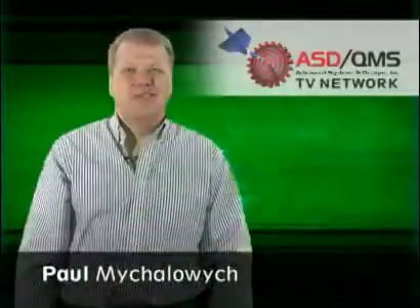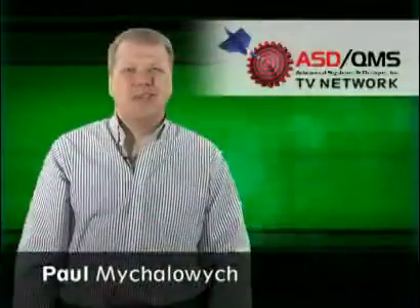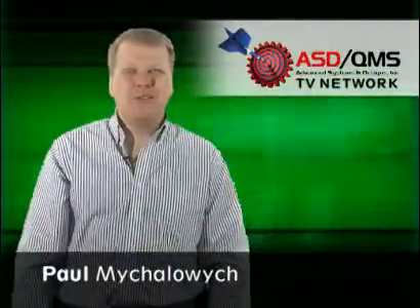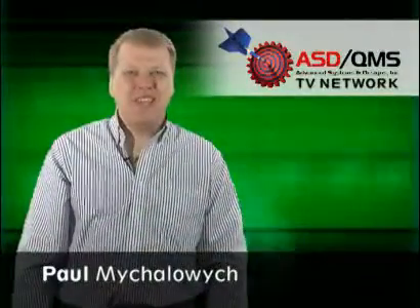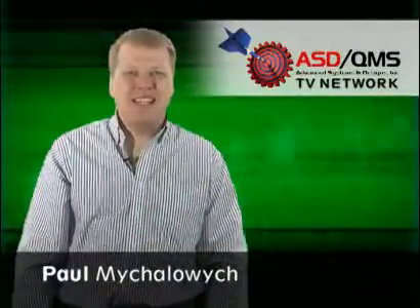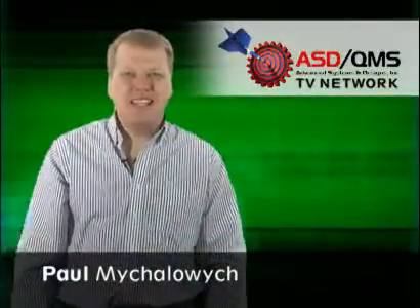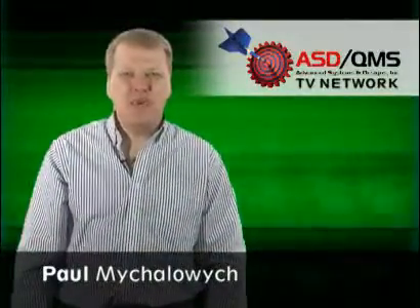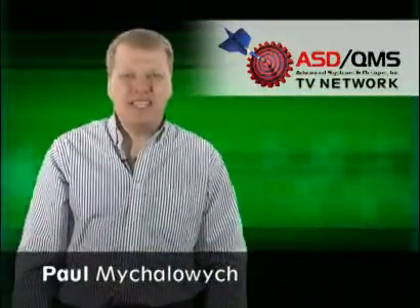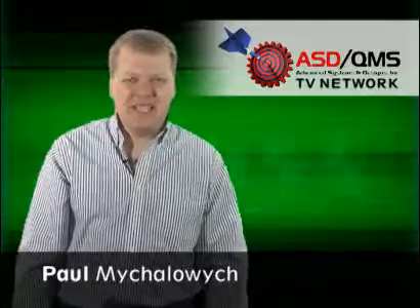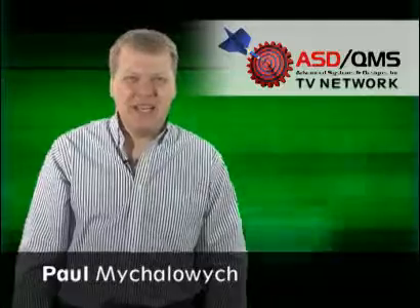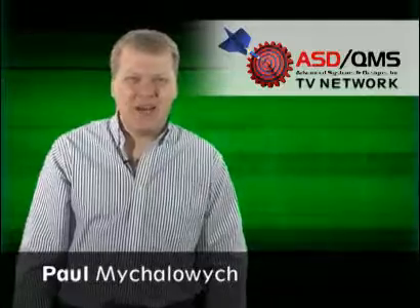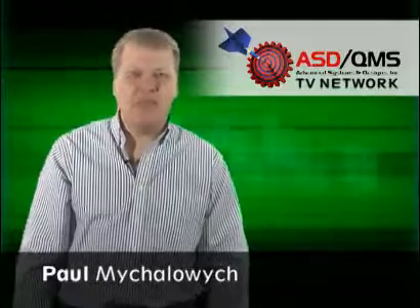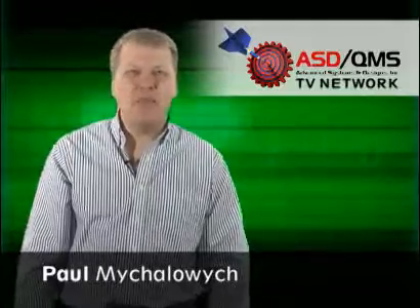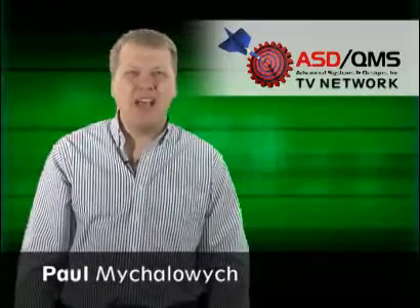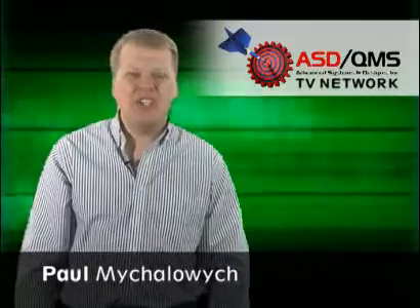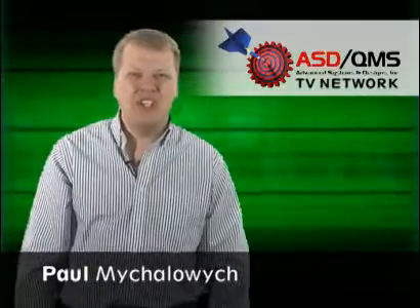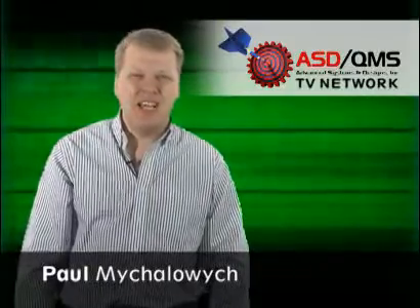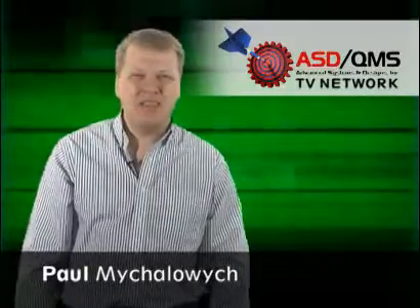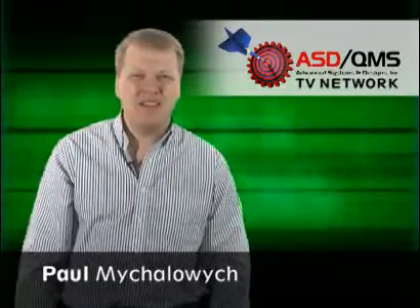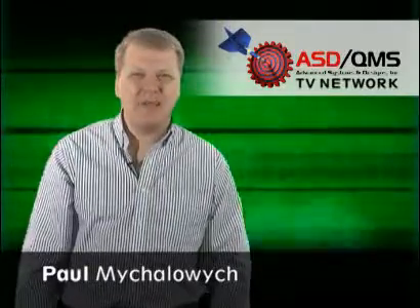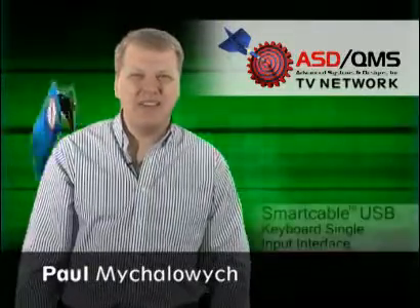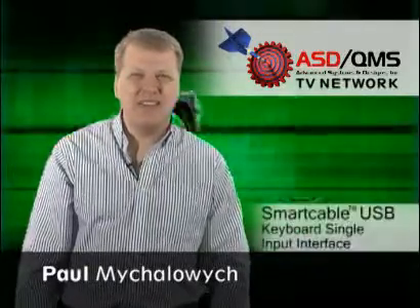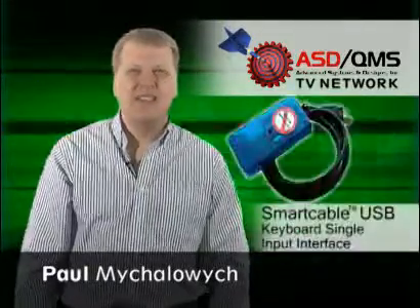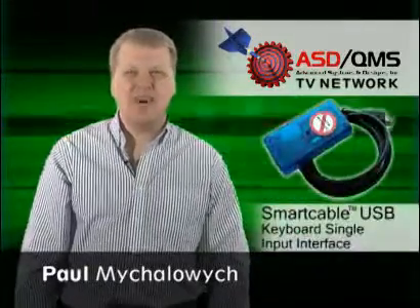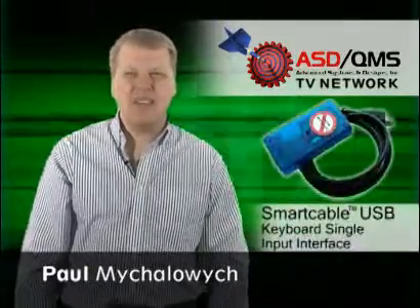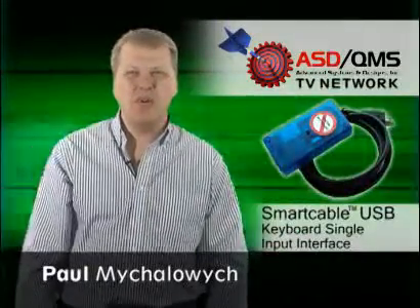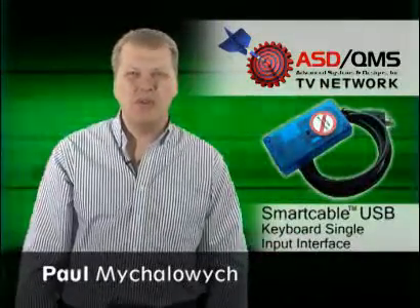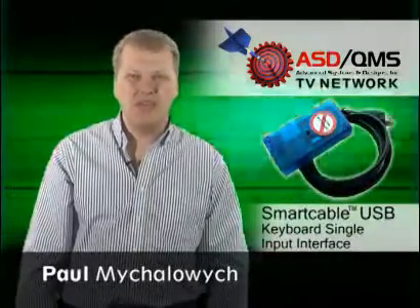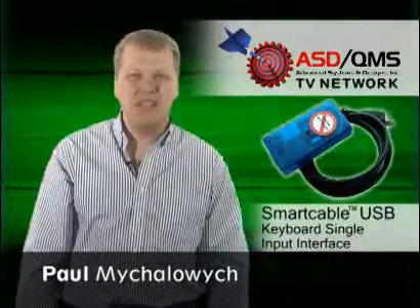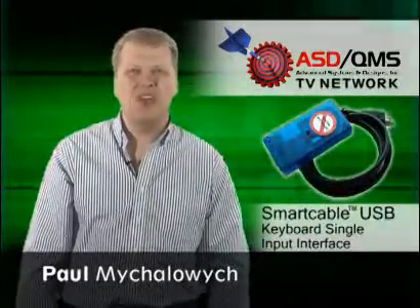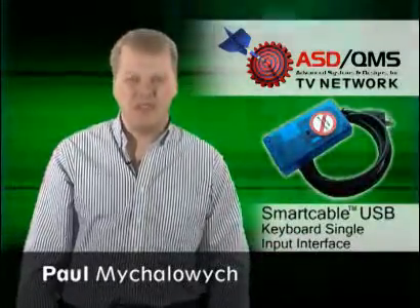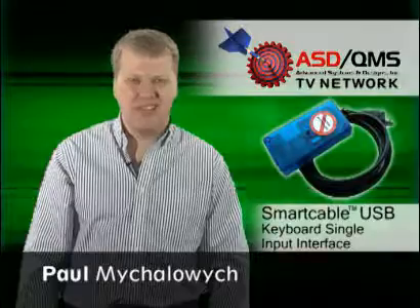Welcome to the ASD QMS TV Network. I'm Paul Mihalowicz and today we're going to talk about the smart cable USB keyboard interfaces.